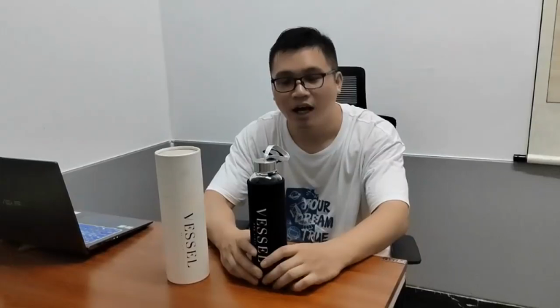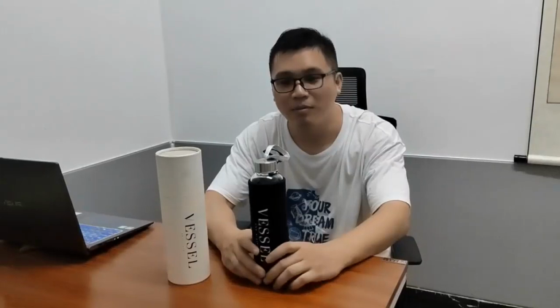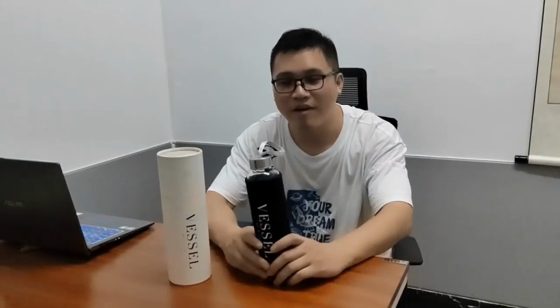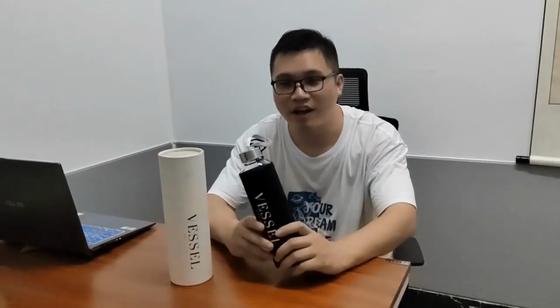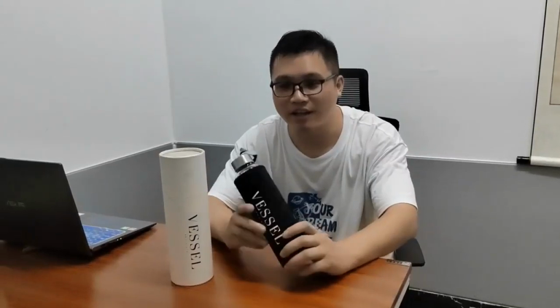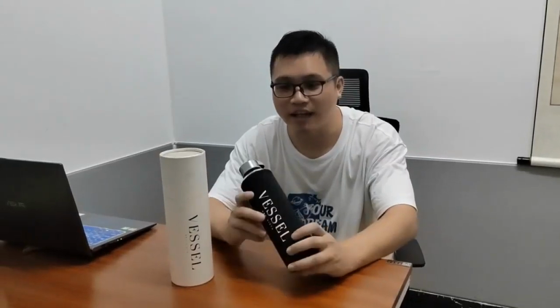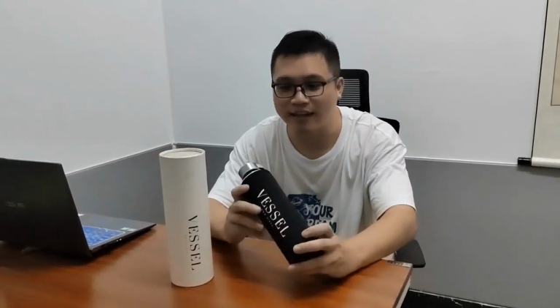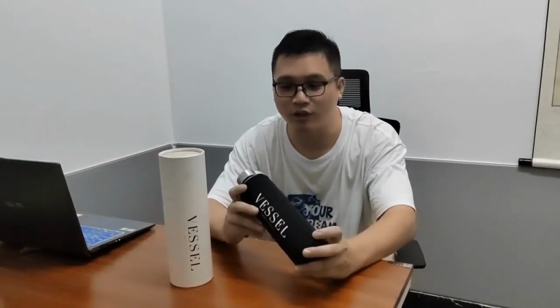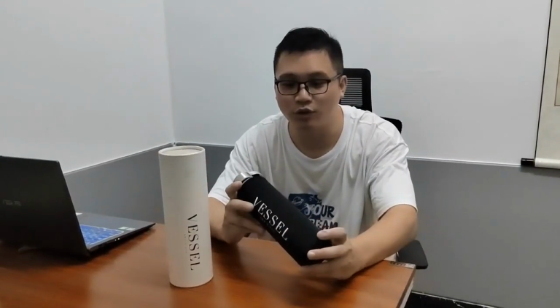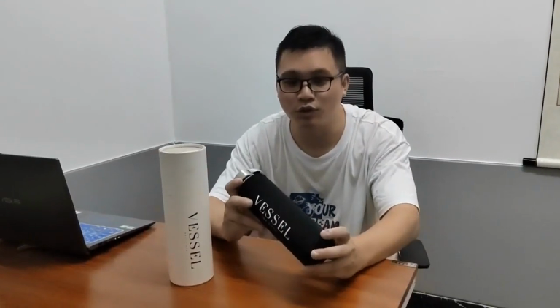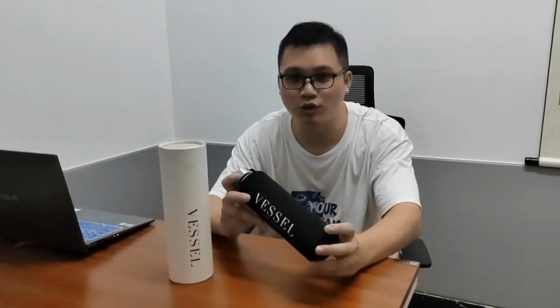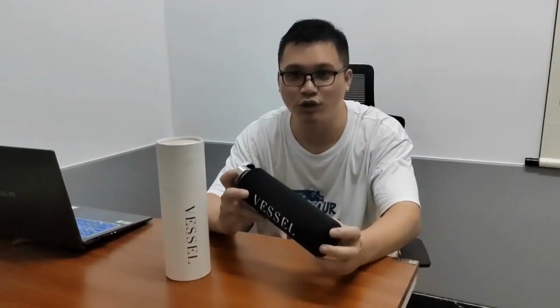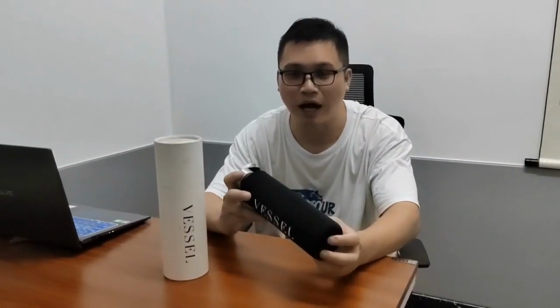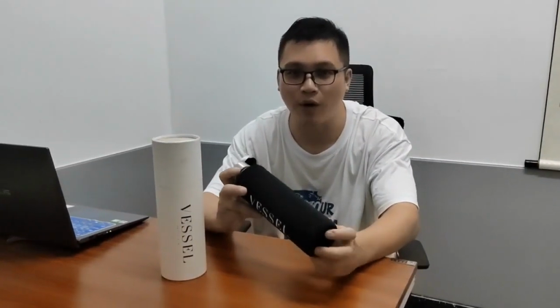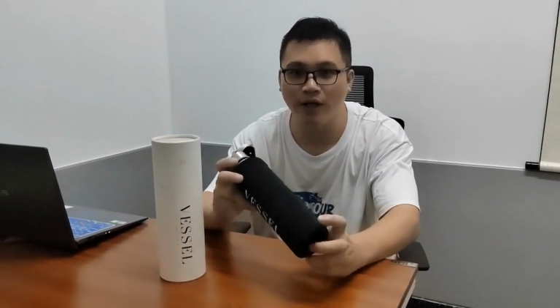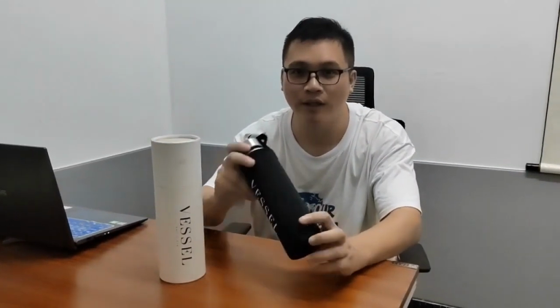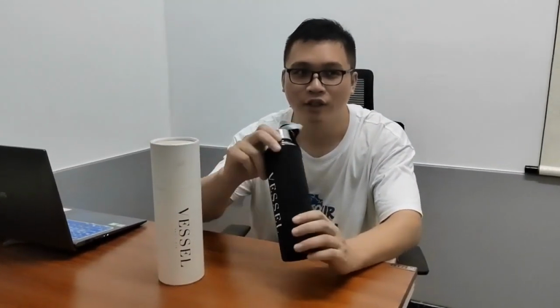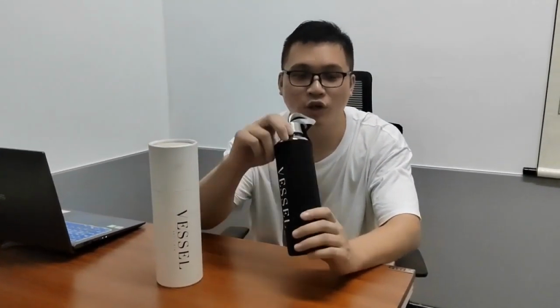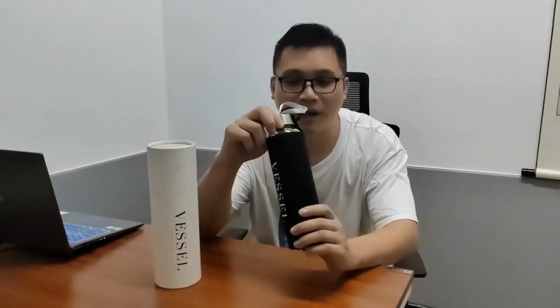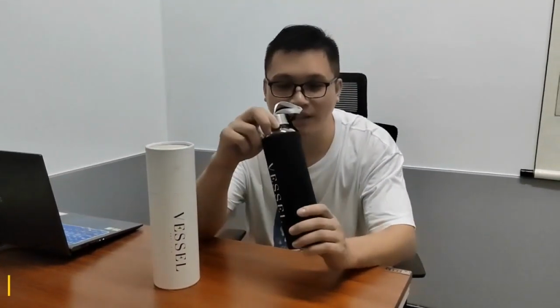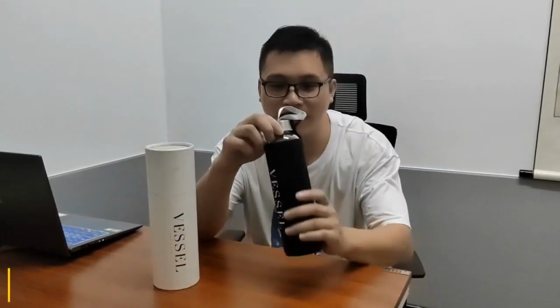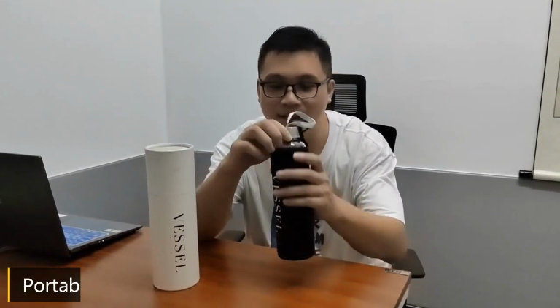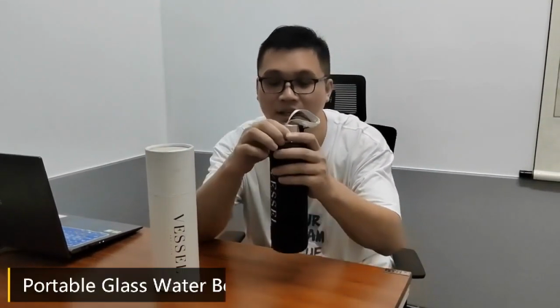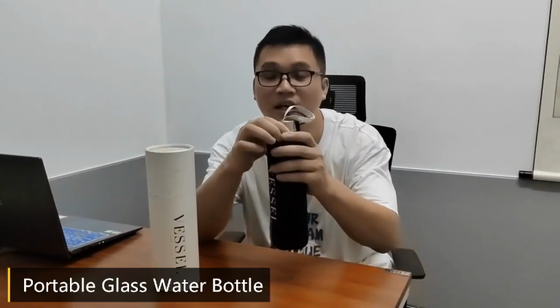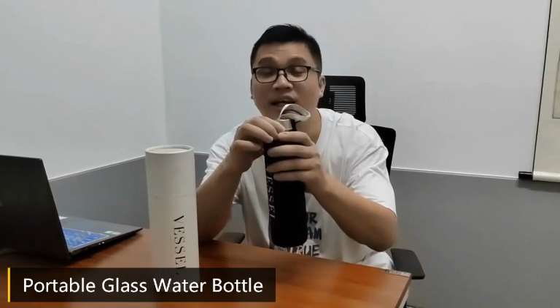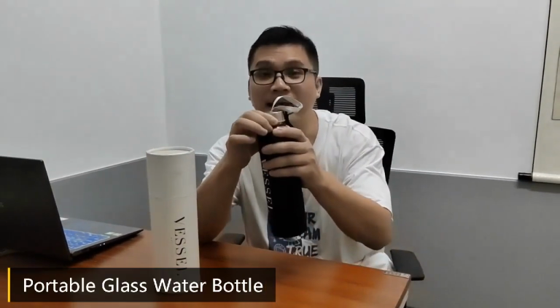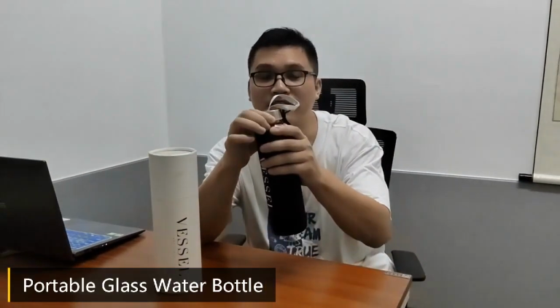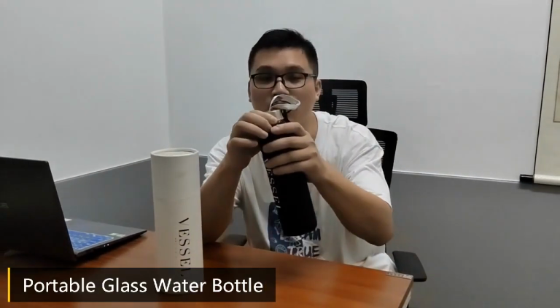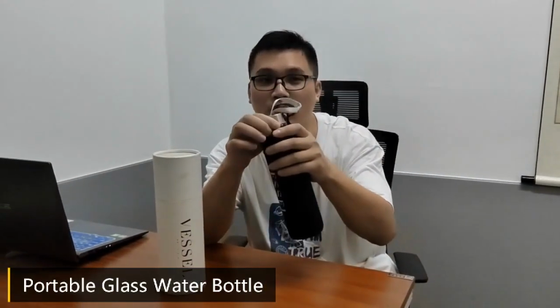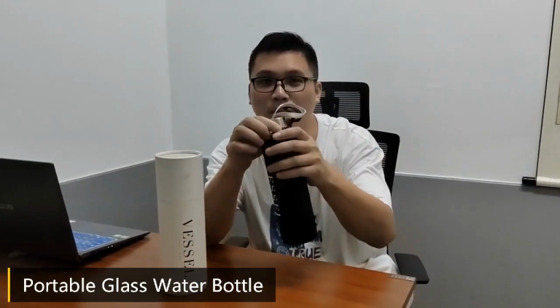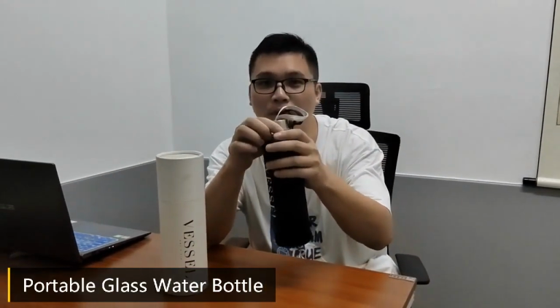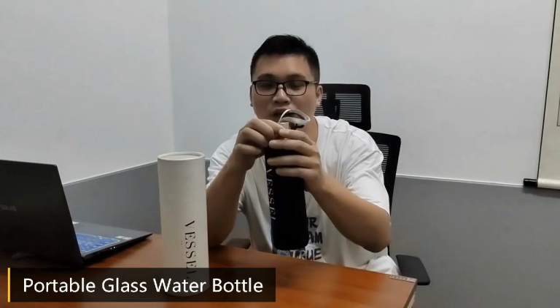Hello my friends, glad to introduce you to our new partner. First, a water bottle for sports.